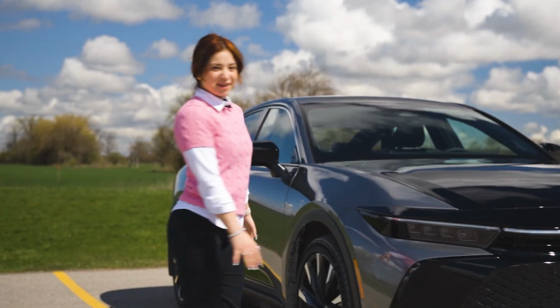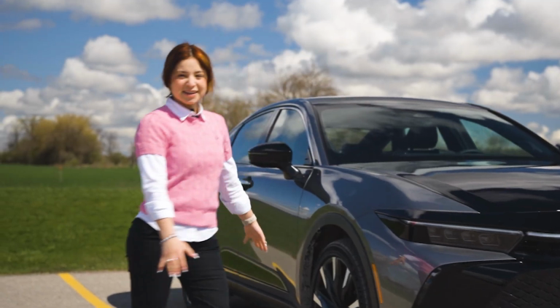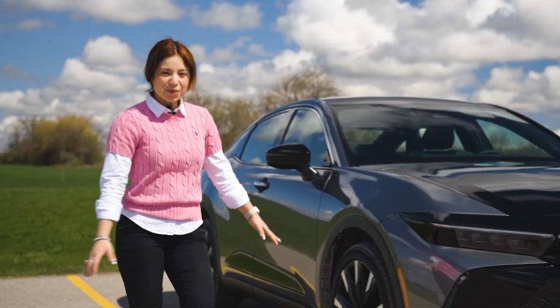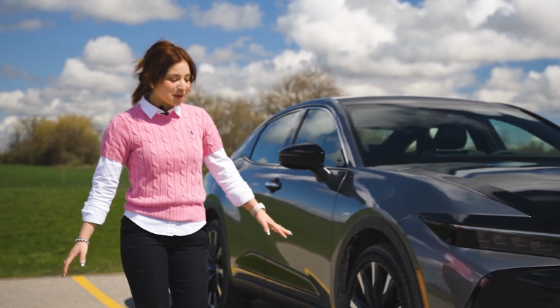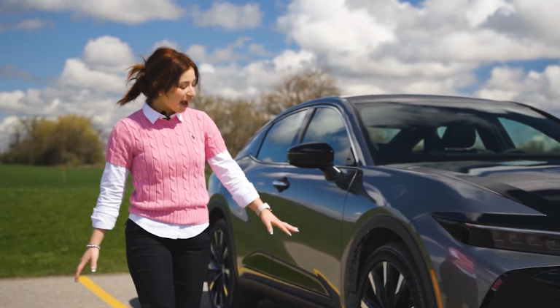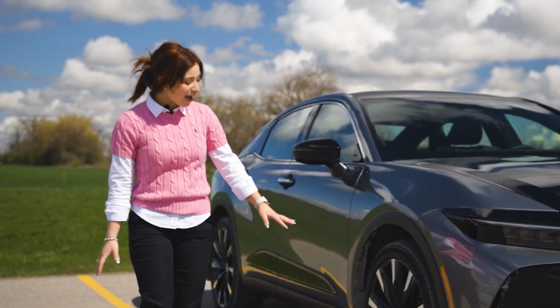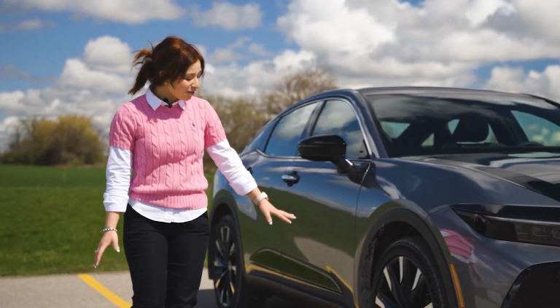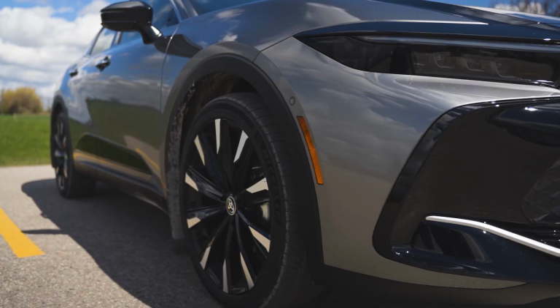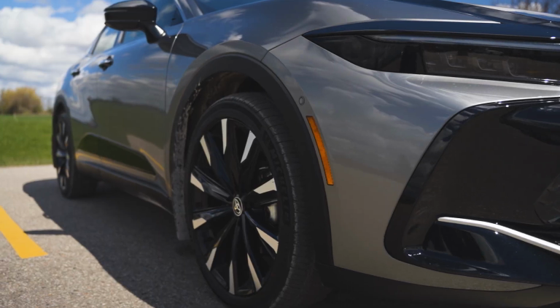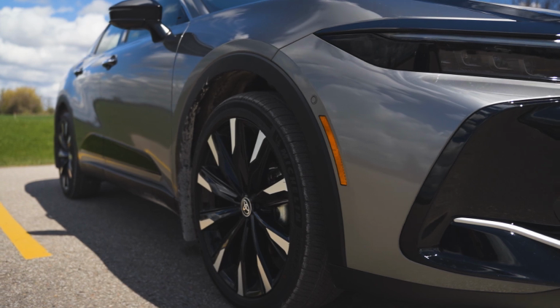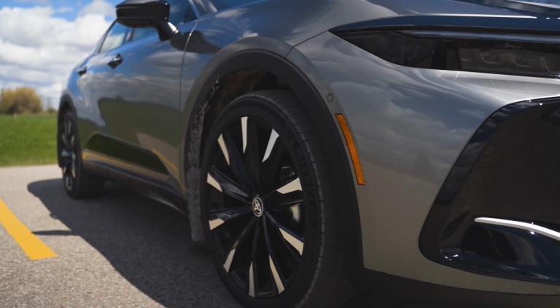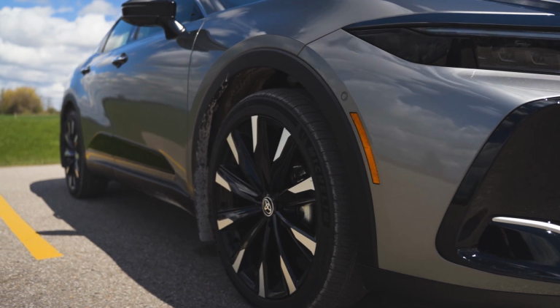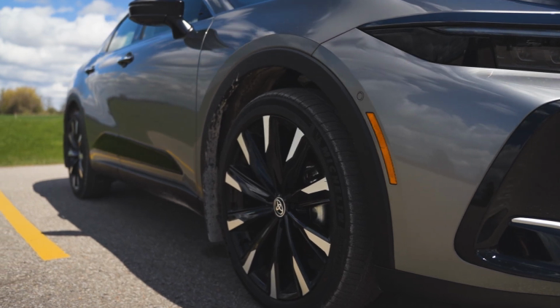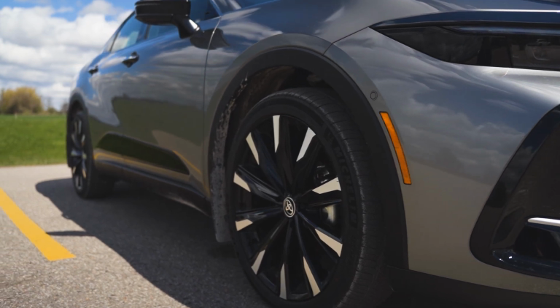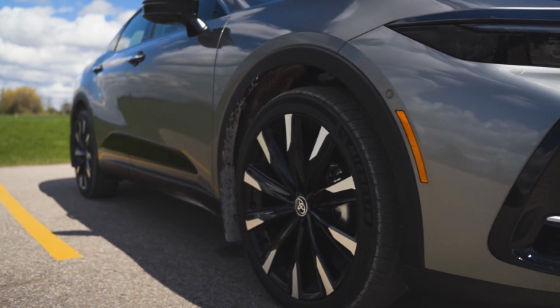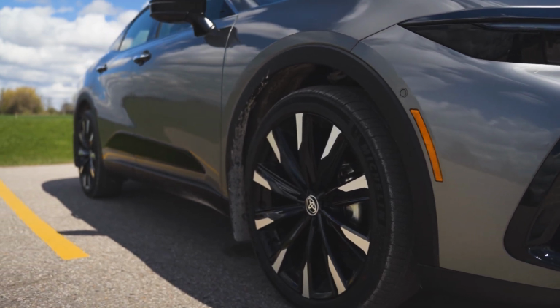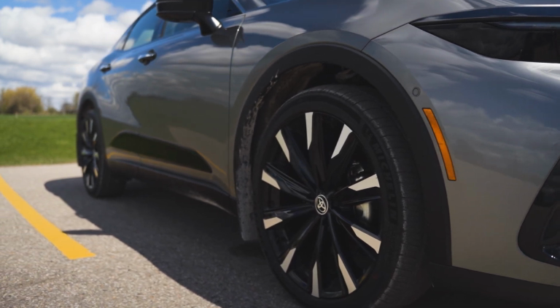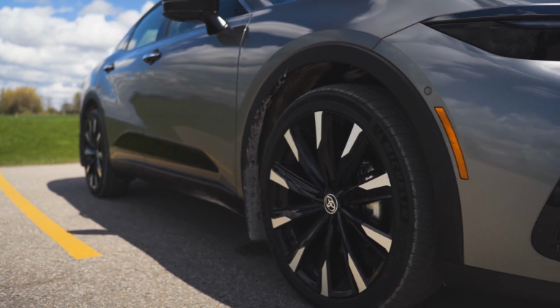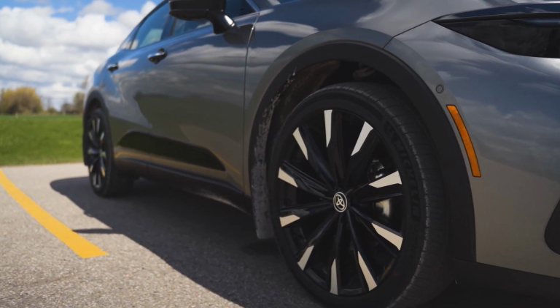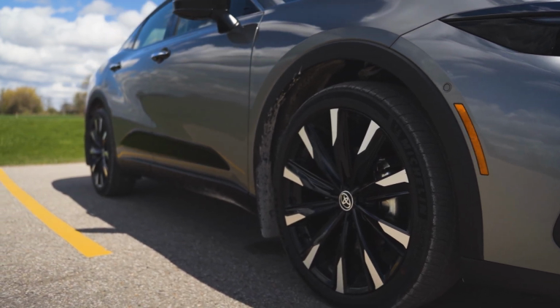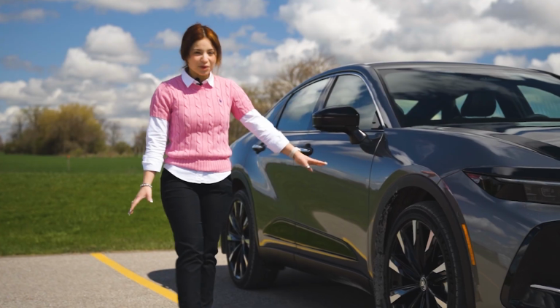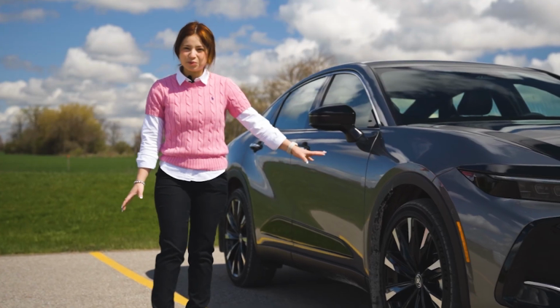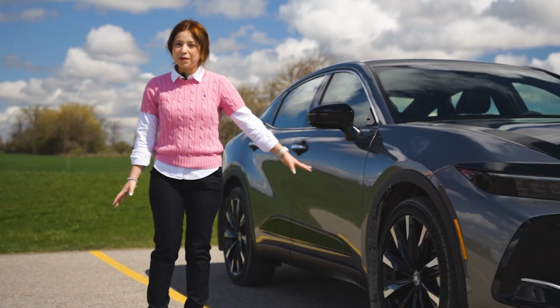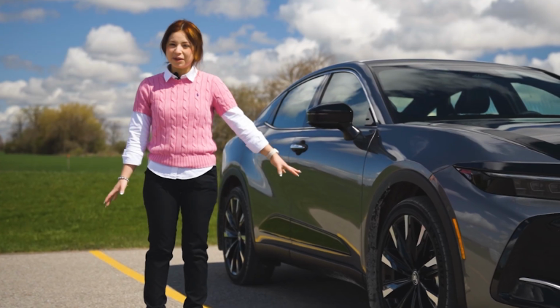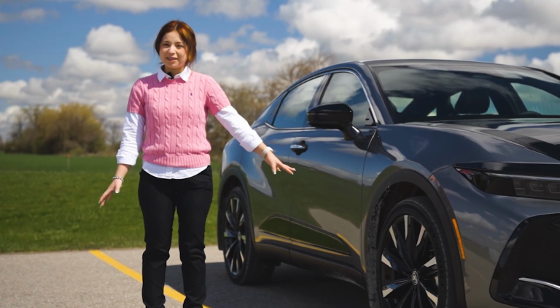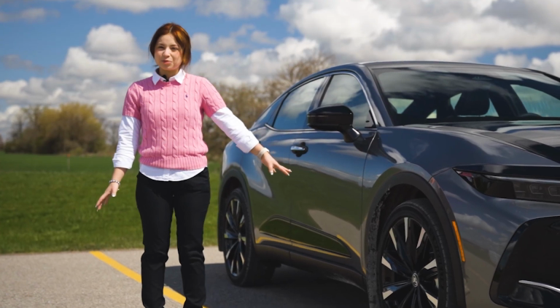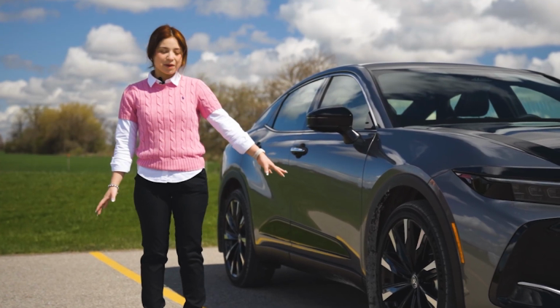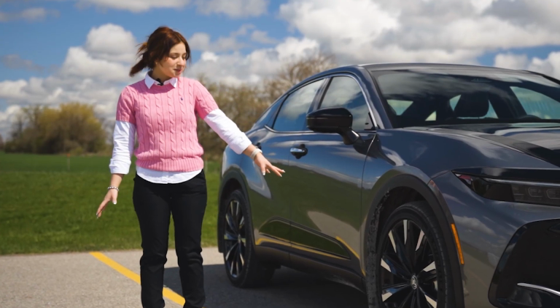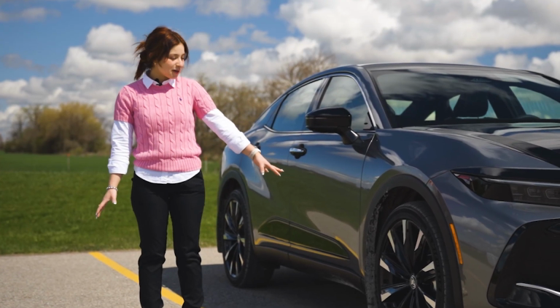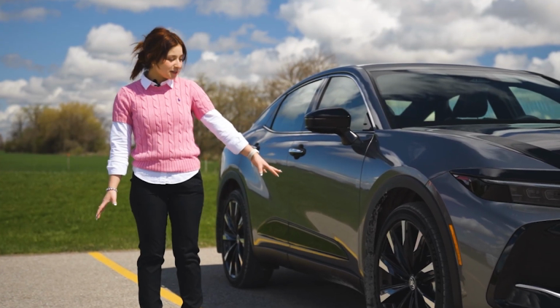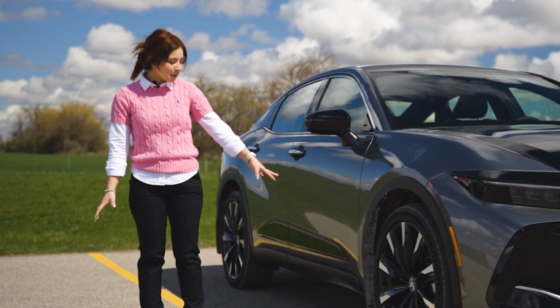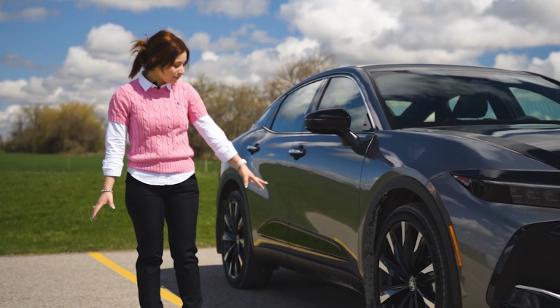Here we have the biggest wheels in the sedan lineup, with 21-inch rims on this one.